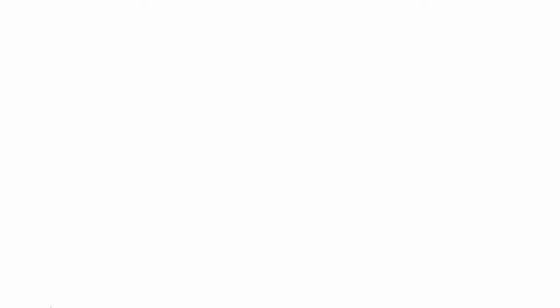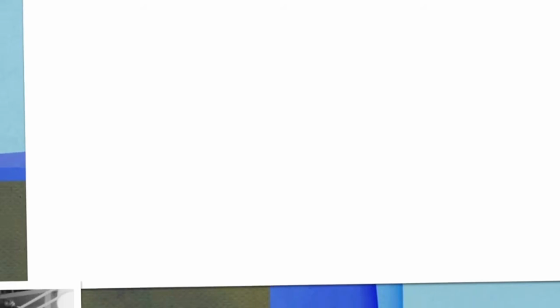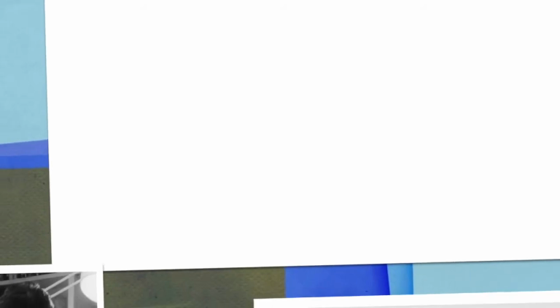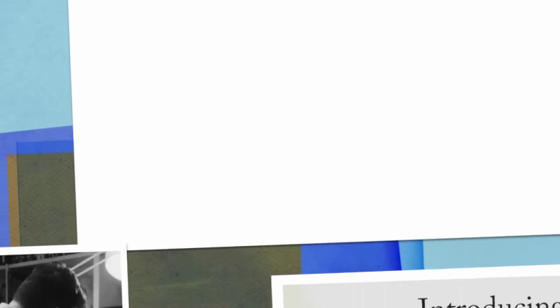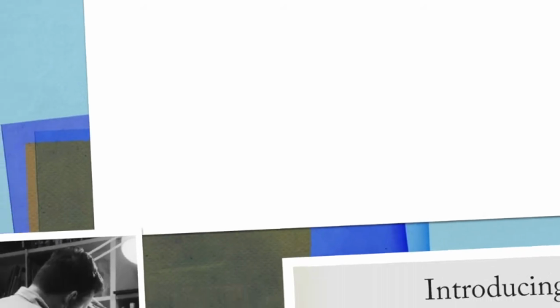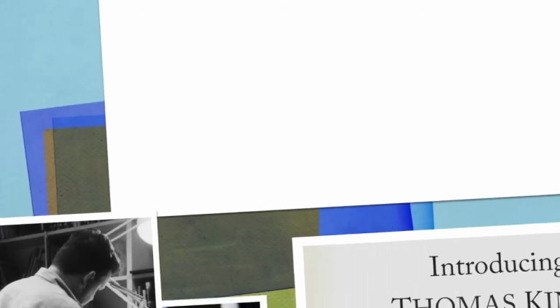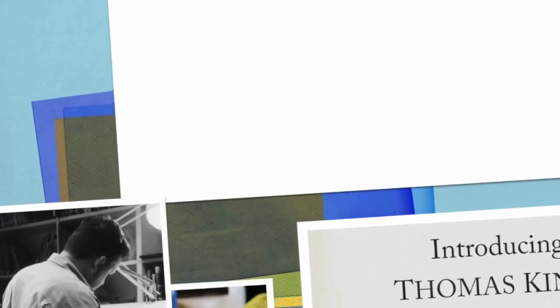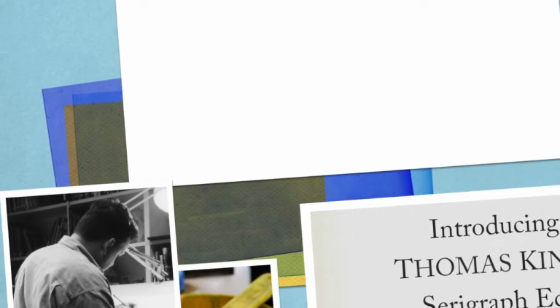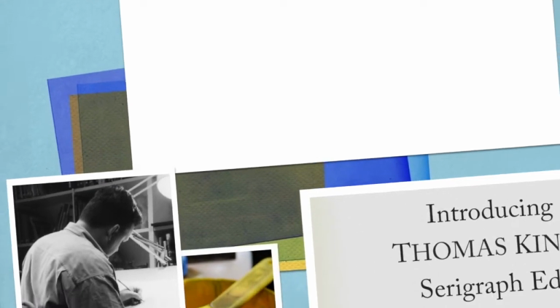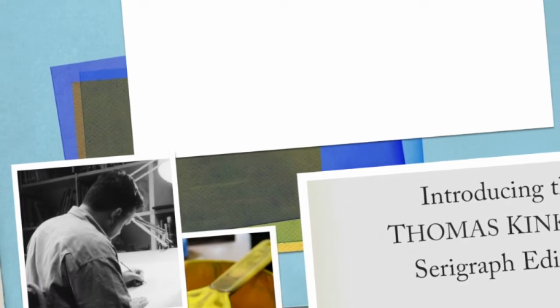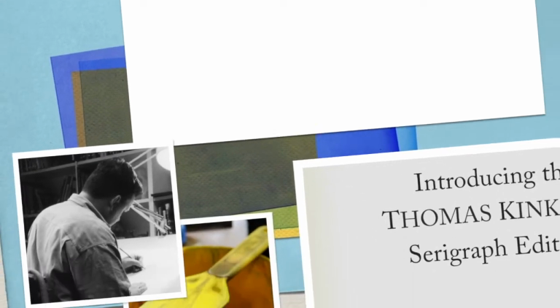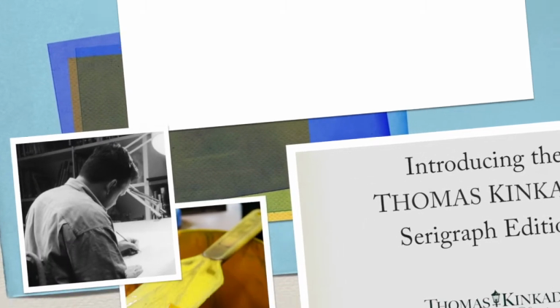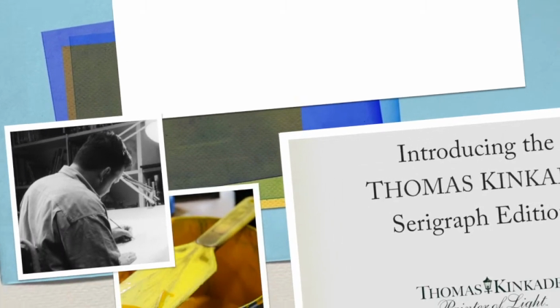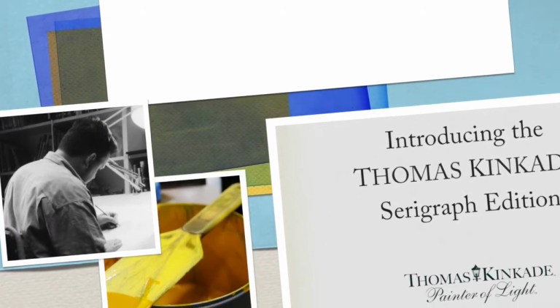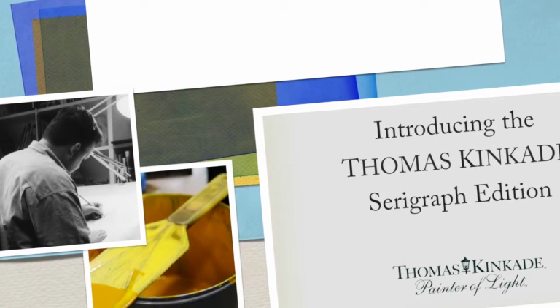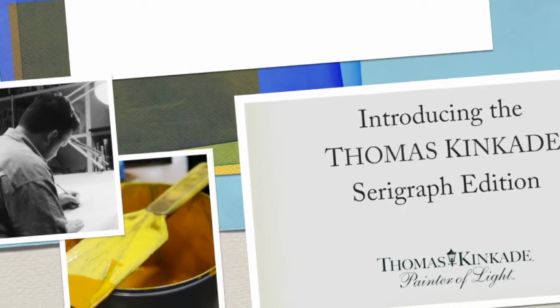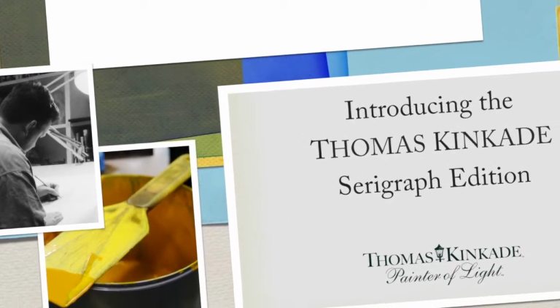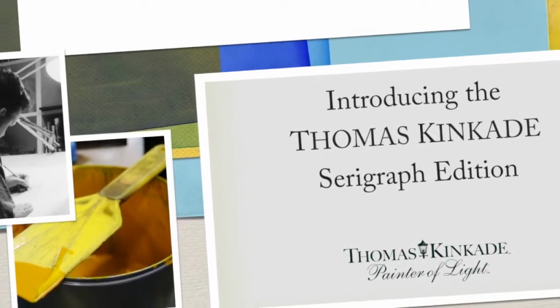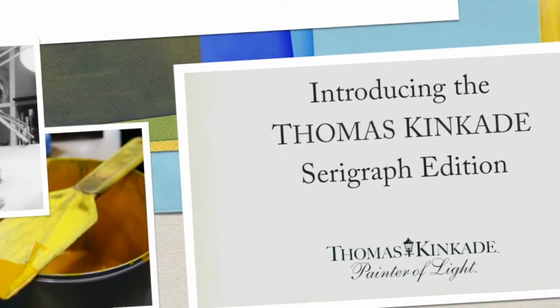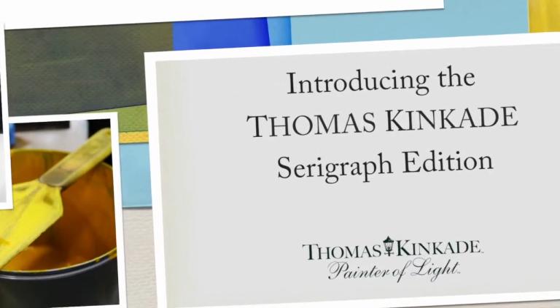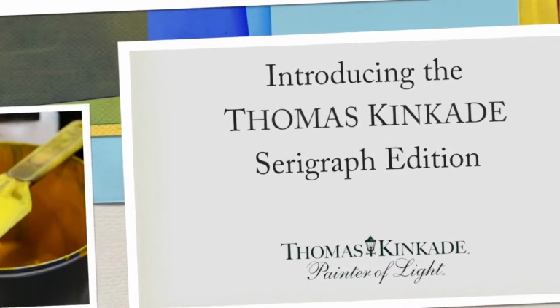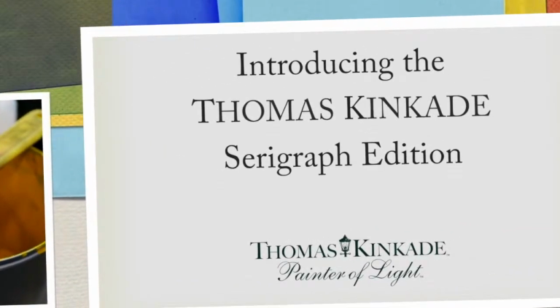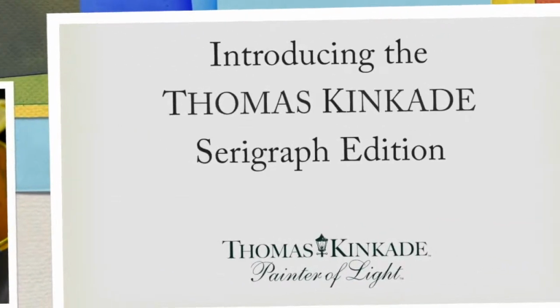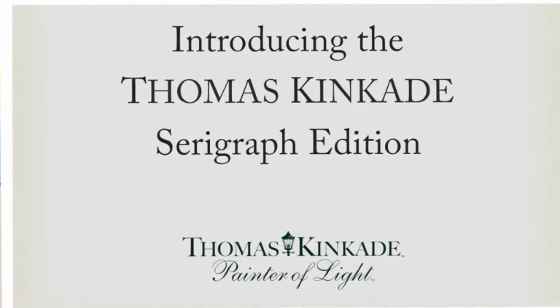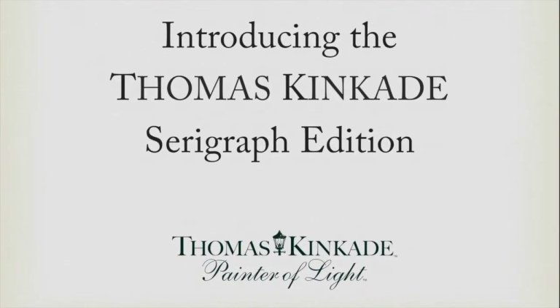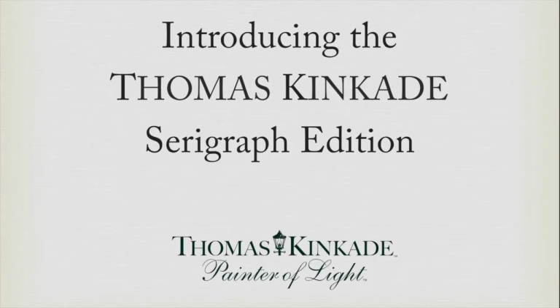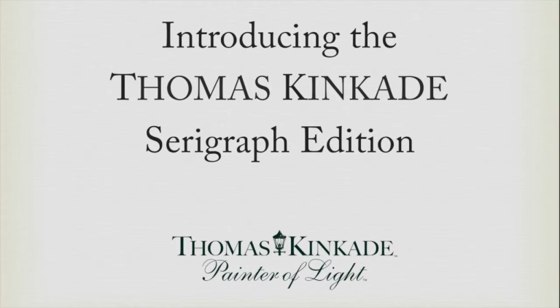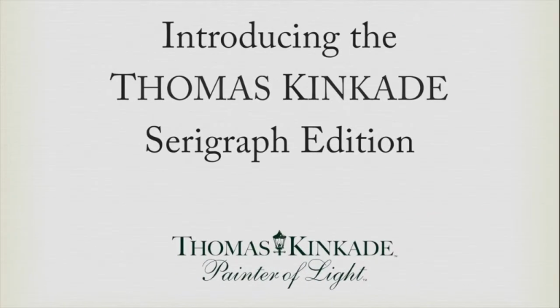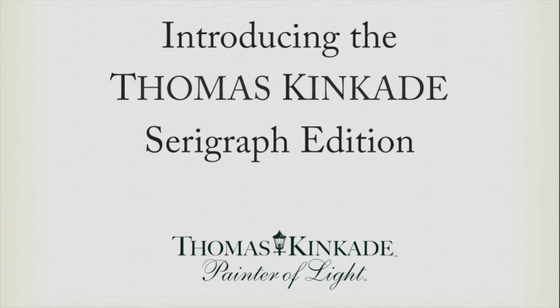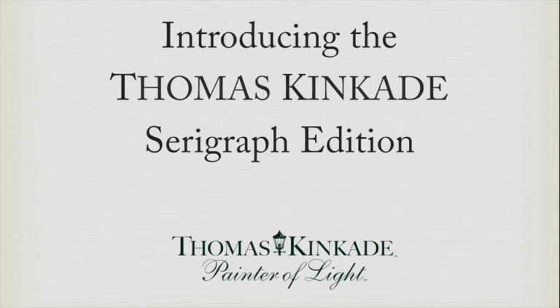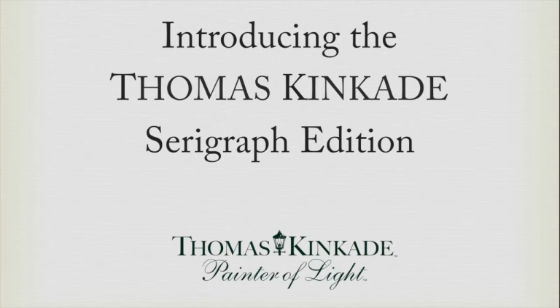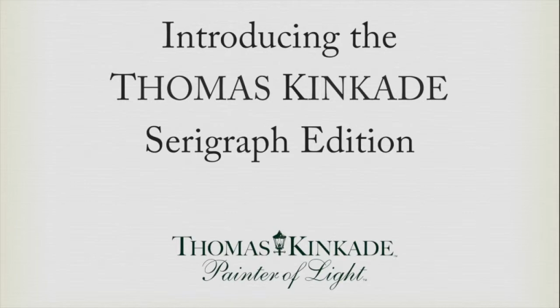The Thomas Kinkade Company is pleased to present, for the first time ever, the serigraph edition.